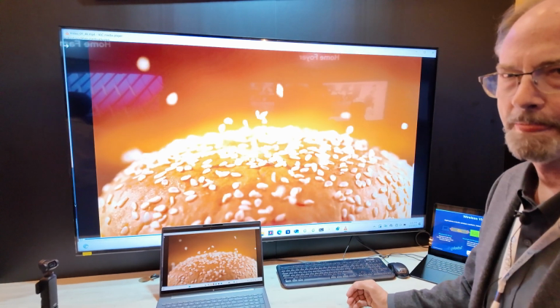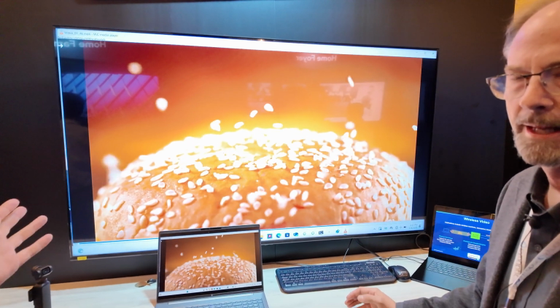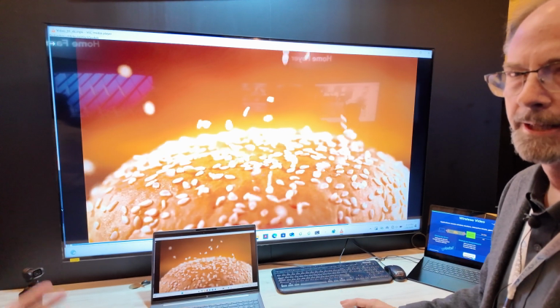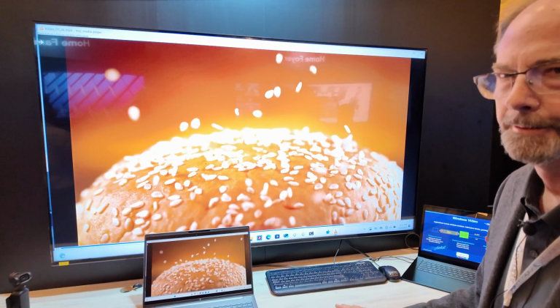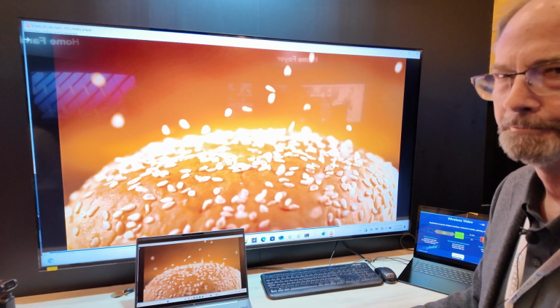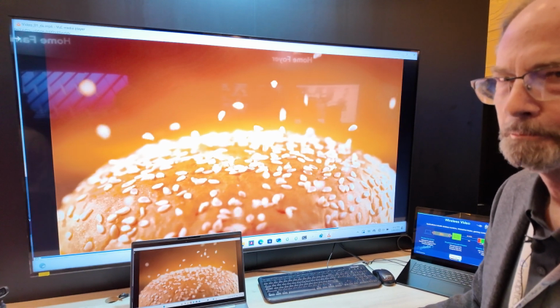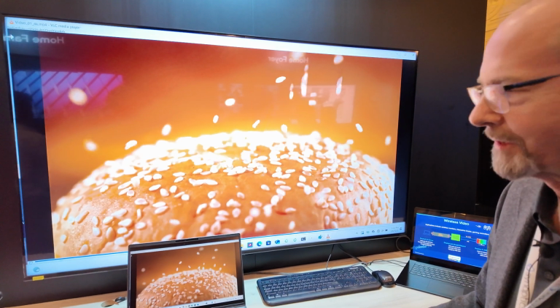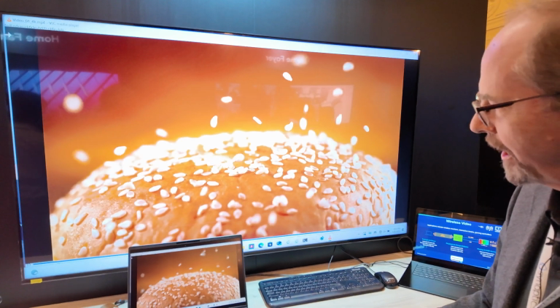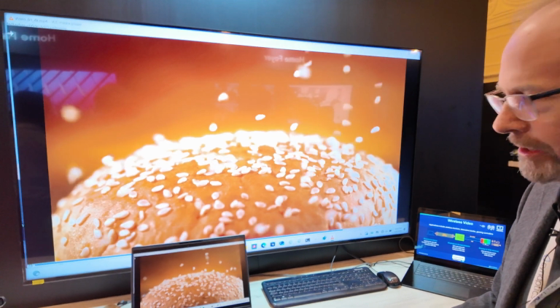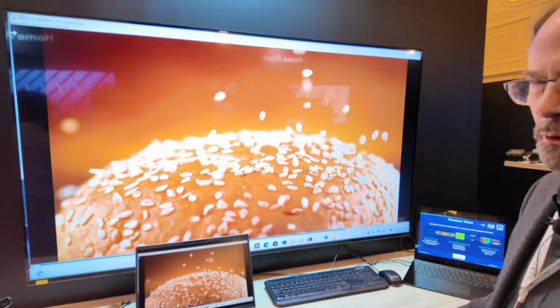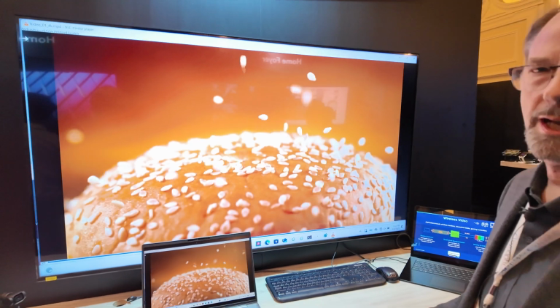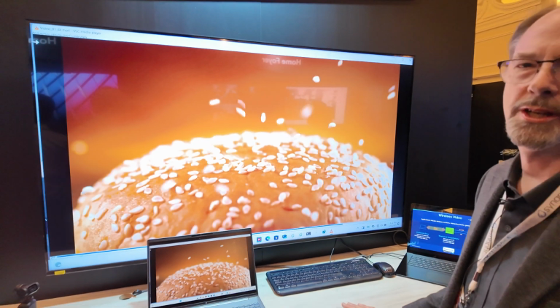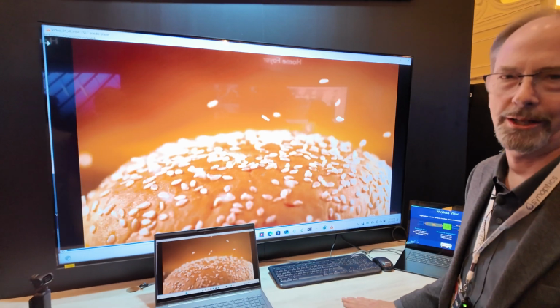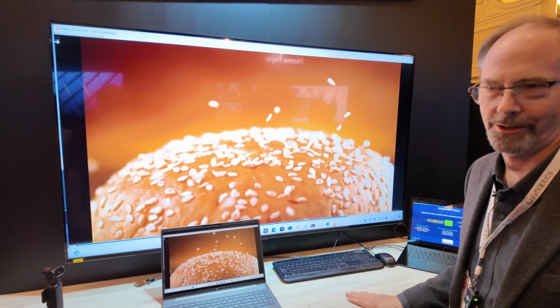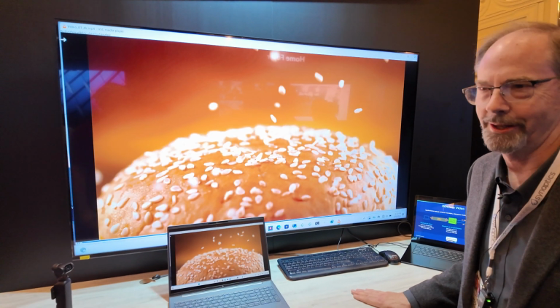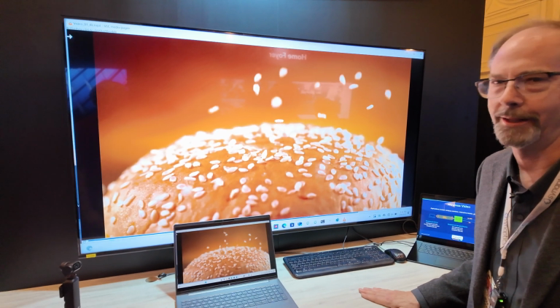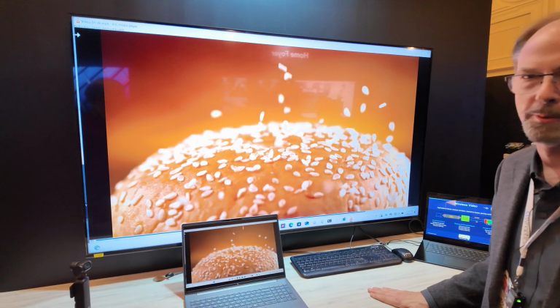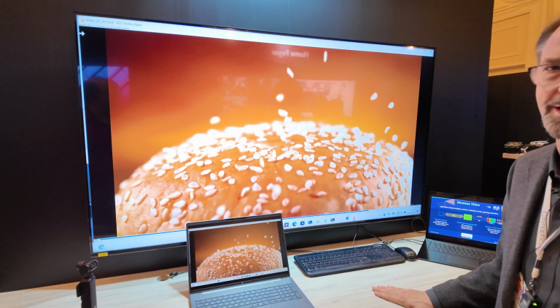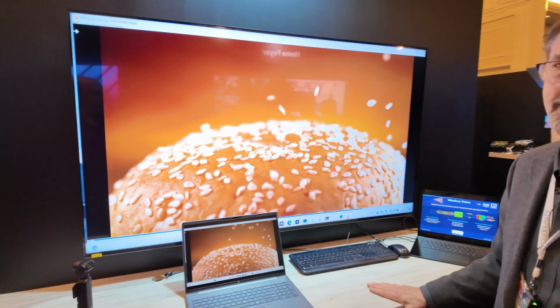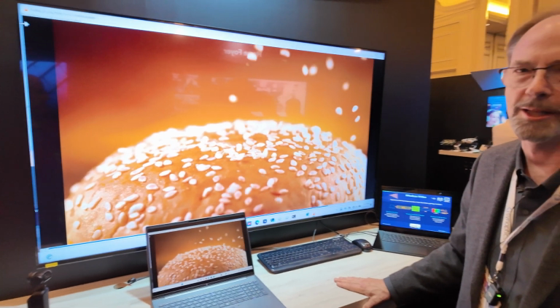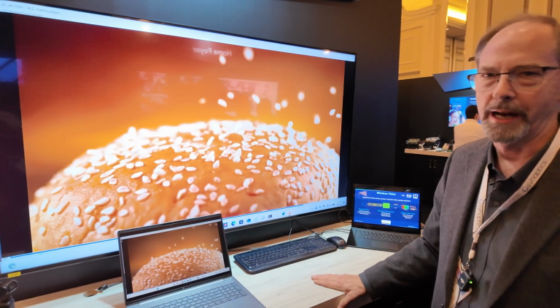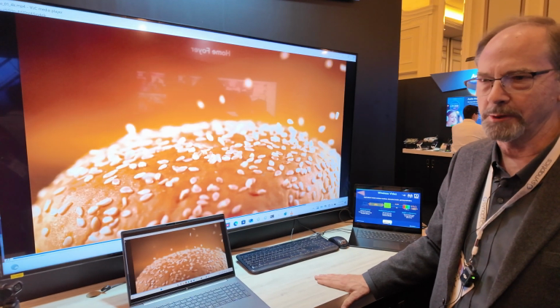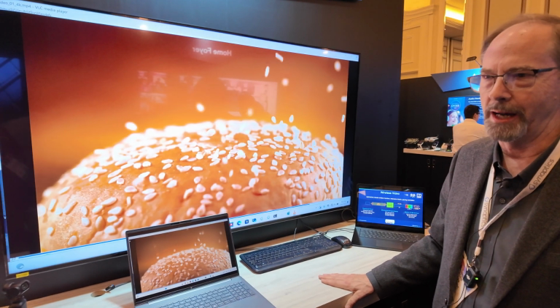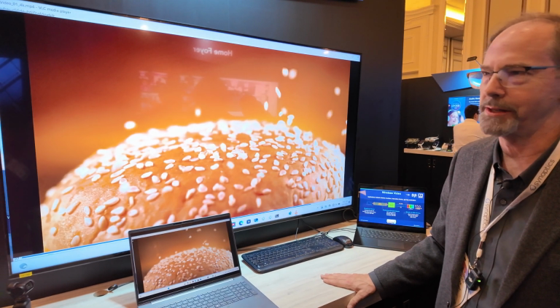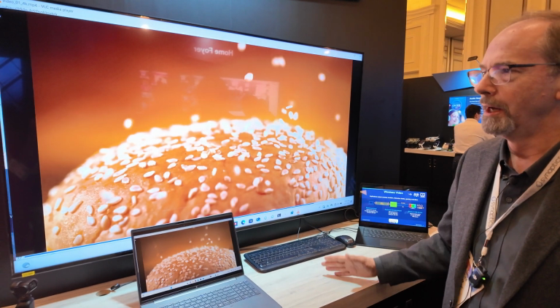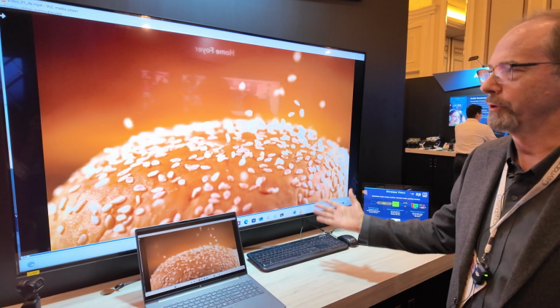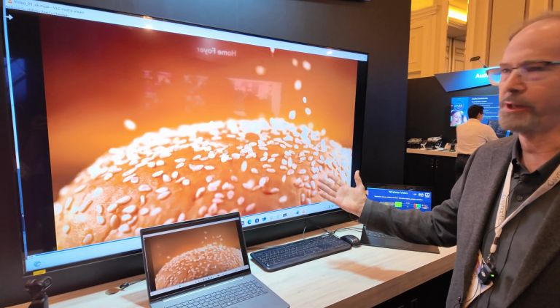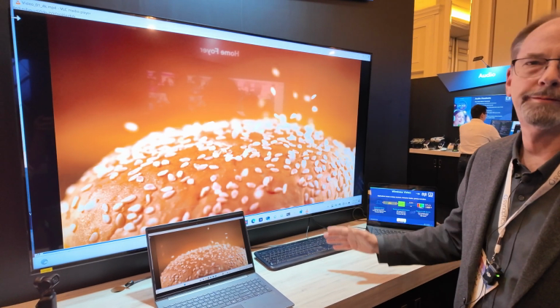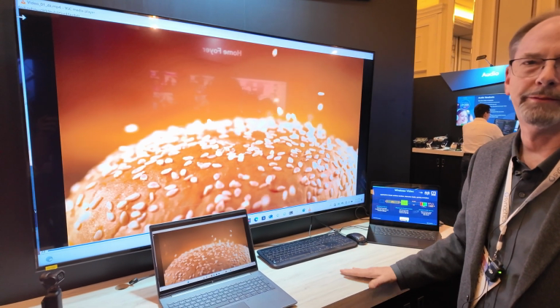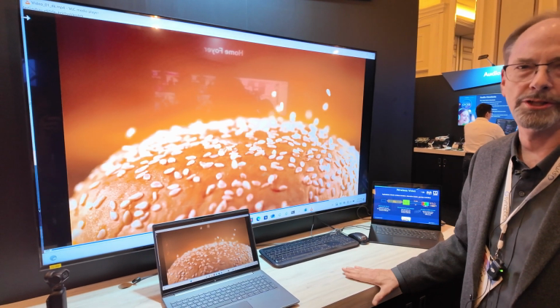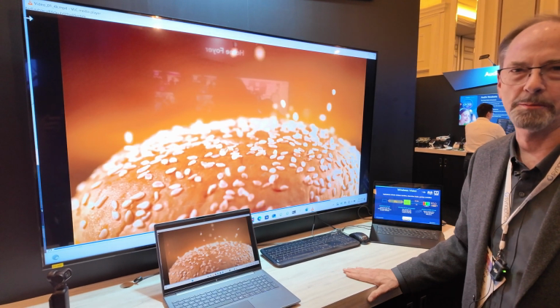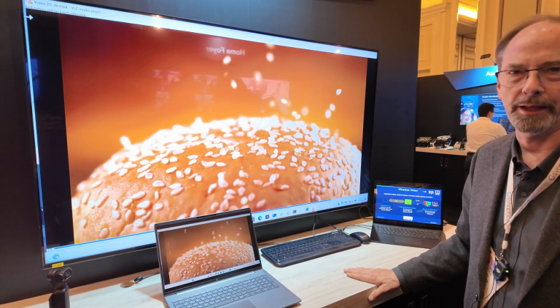It totally looks like 4K. It is a 4K 60 Hertz display. It's been optimized for a 65-inch display.